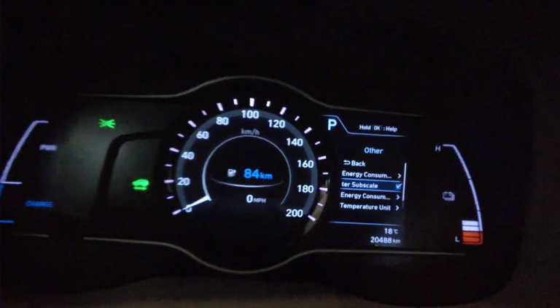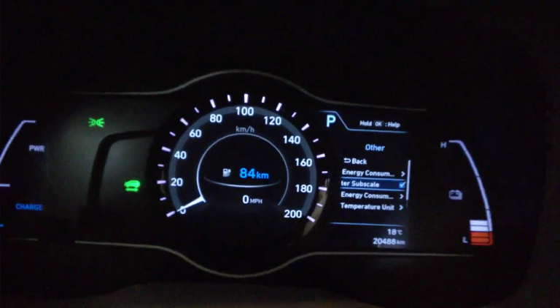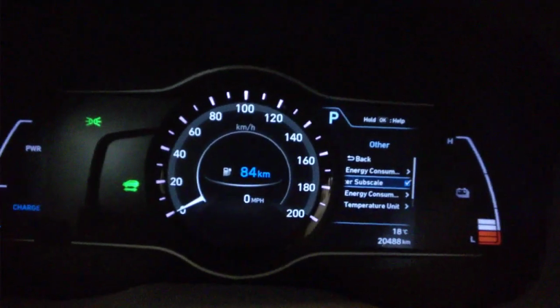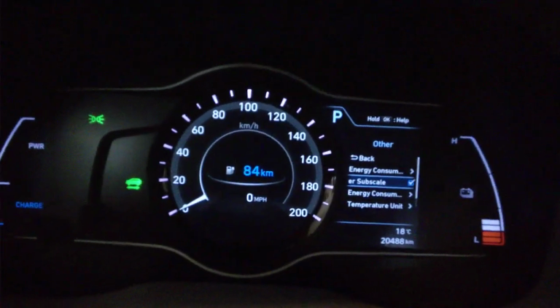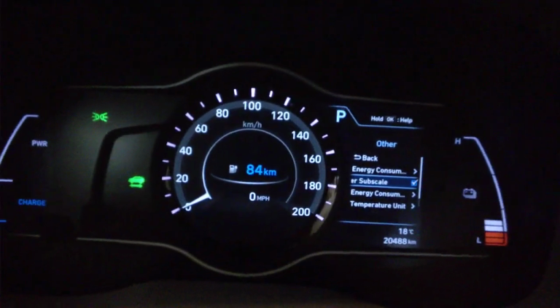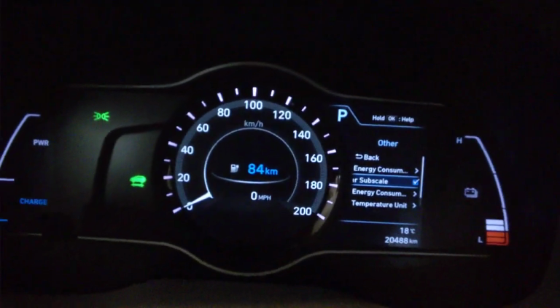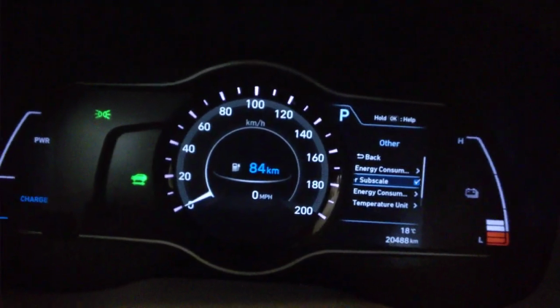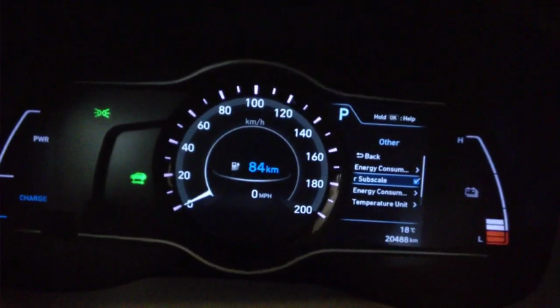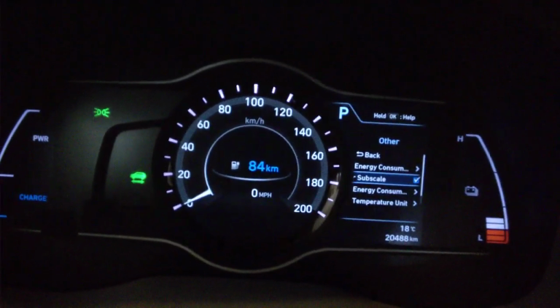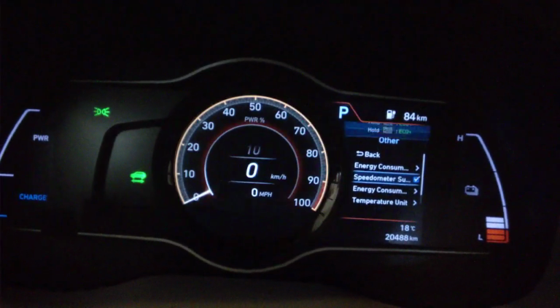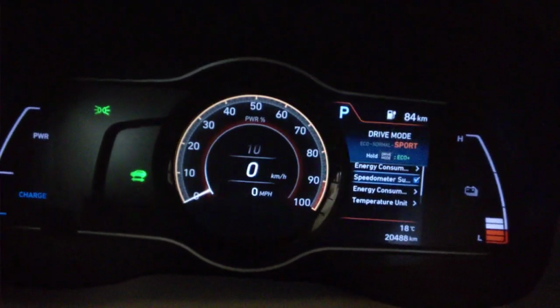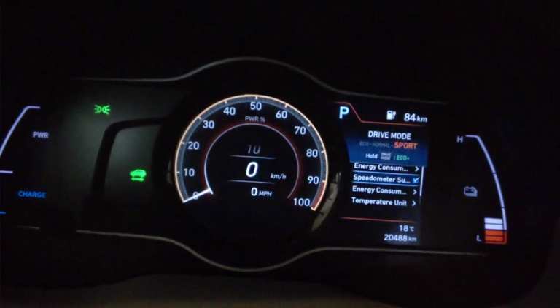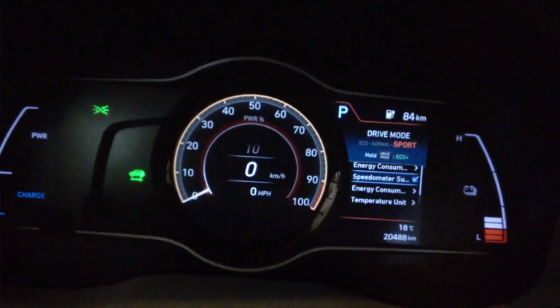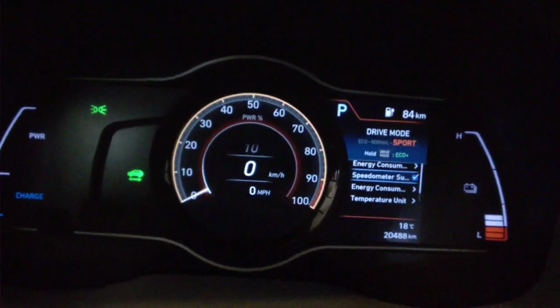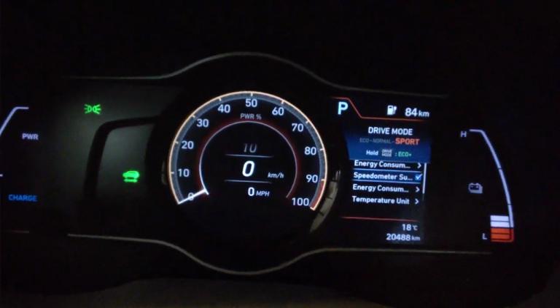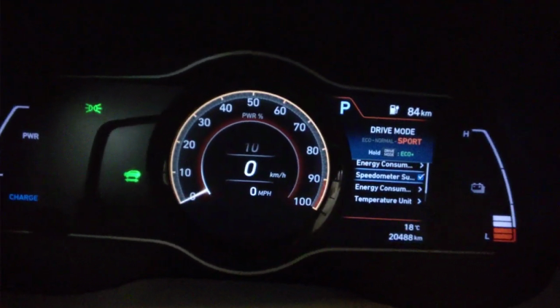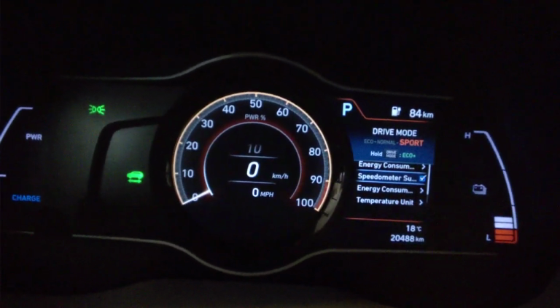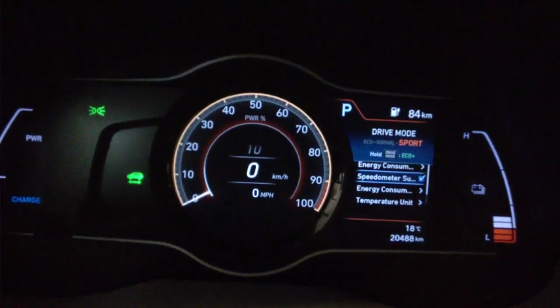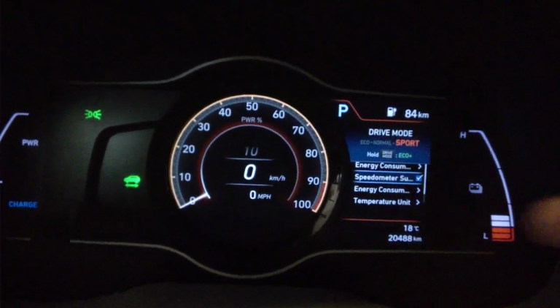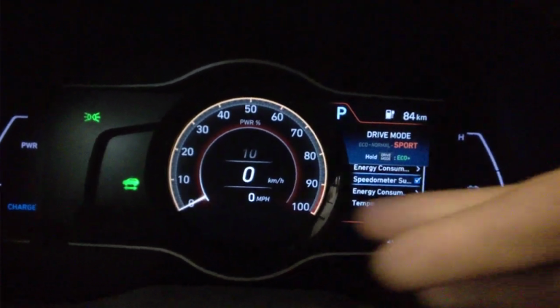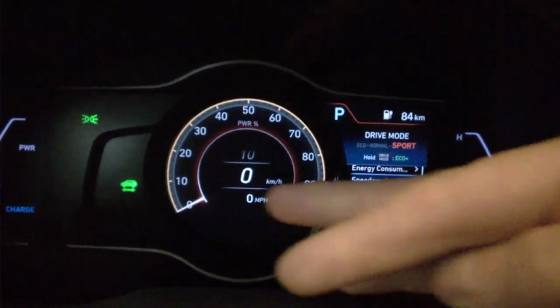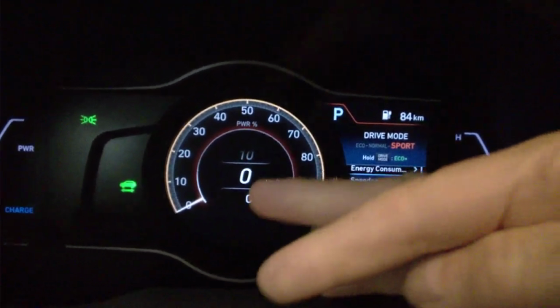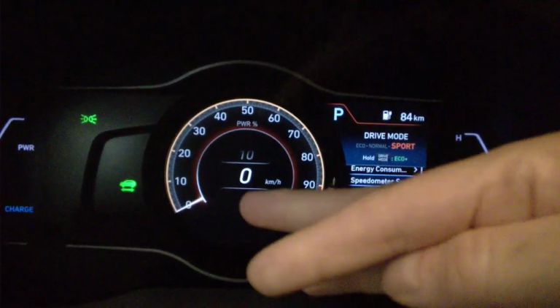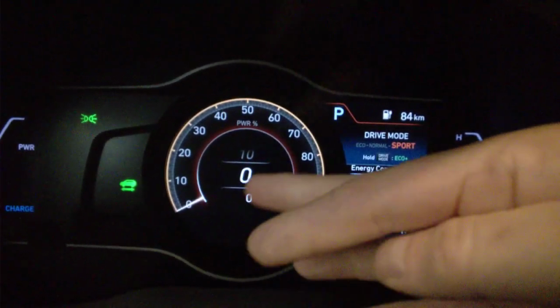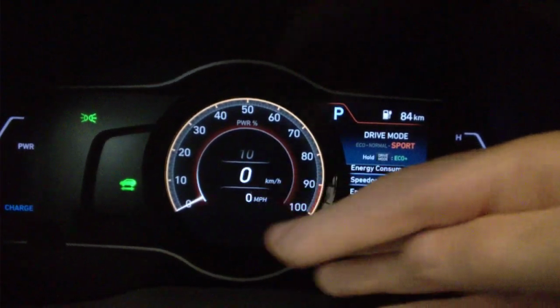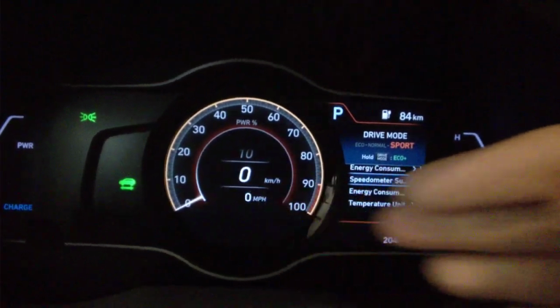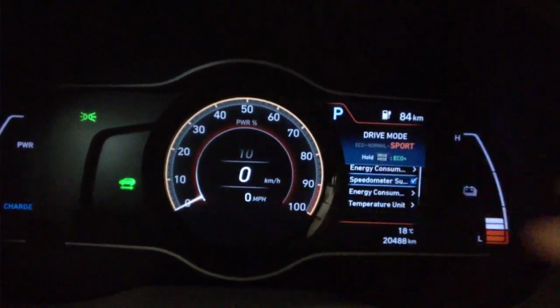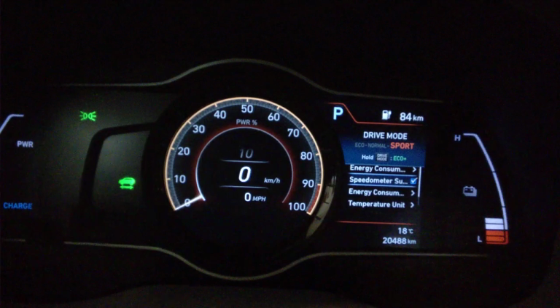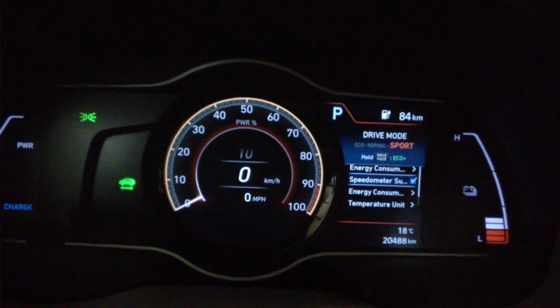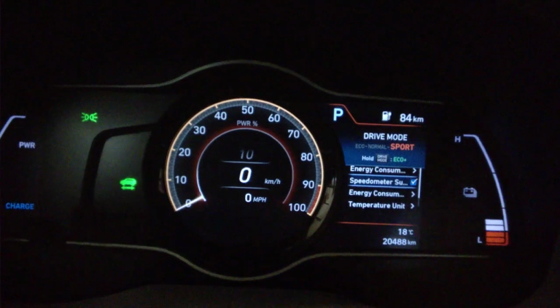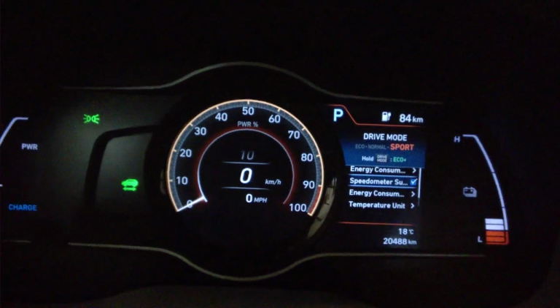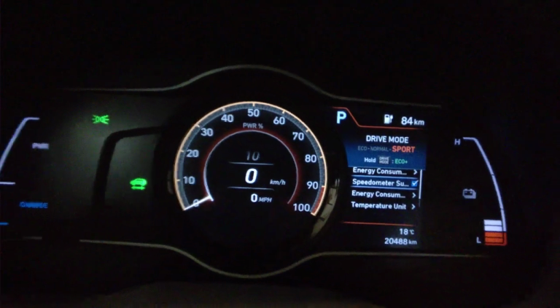Let's try sports mode. Again, we have this small sub-display there. The scale doesn't change in any way across drive modes.